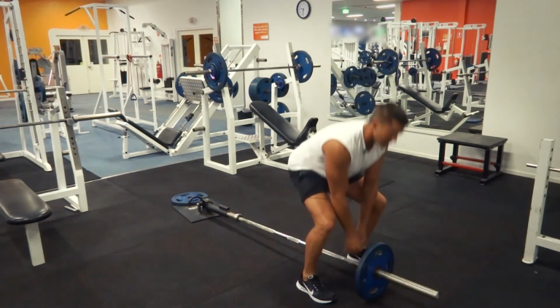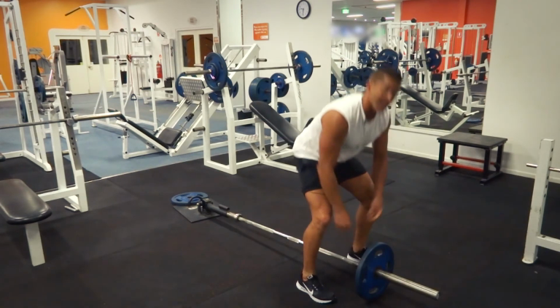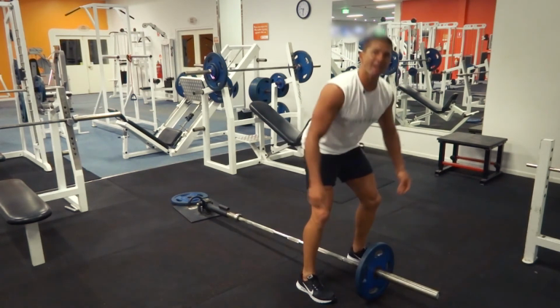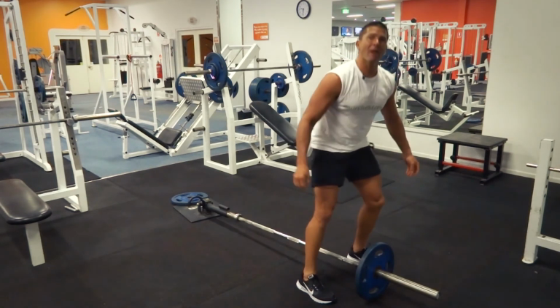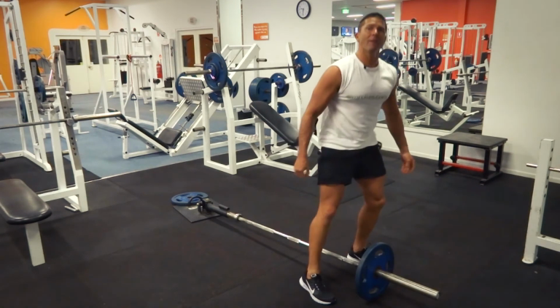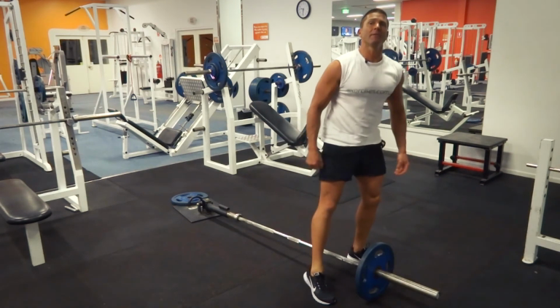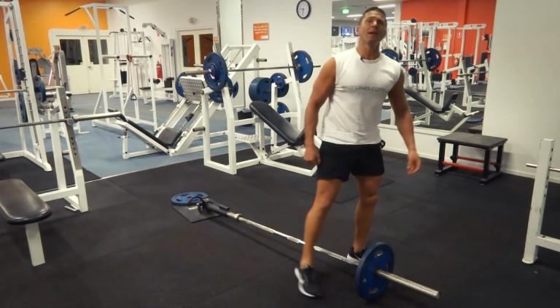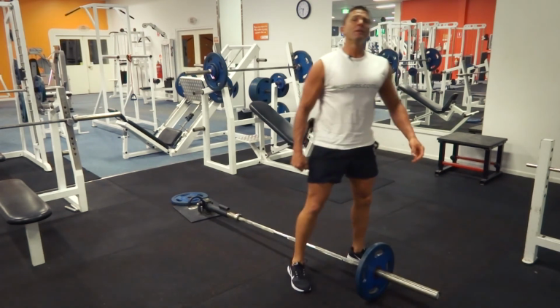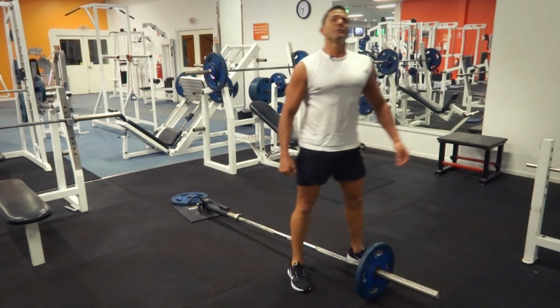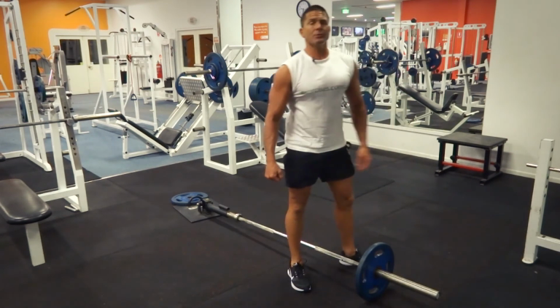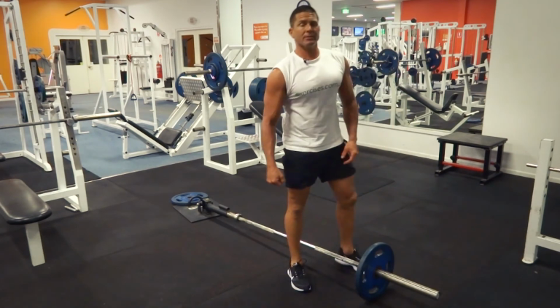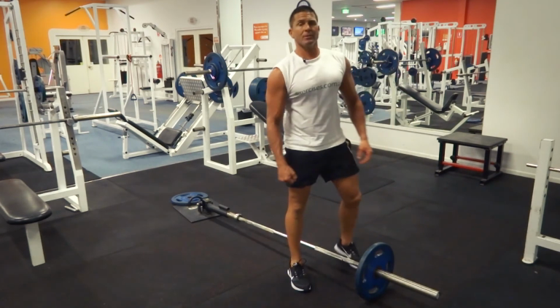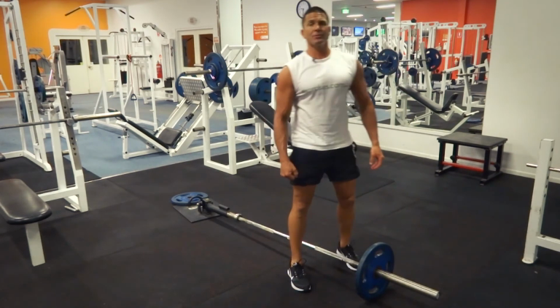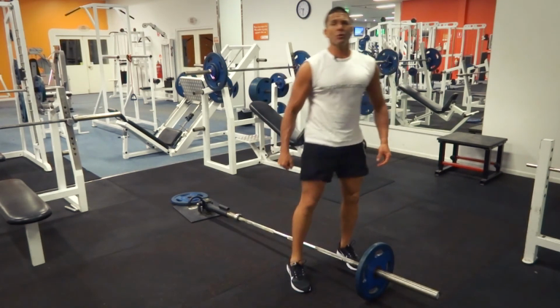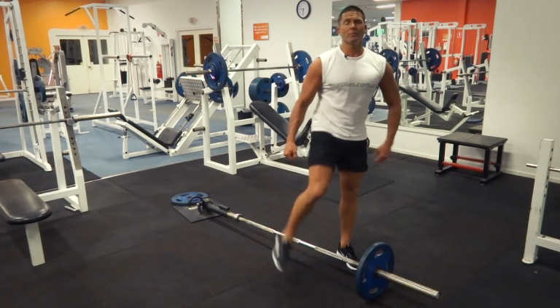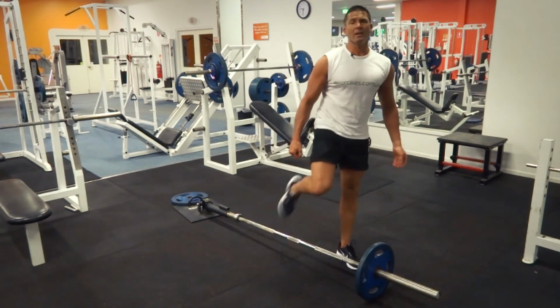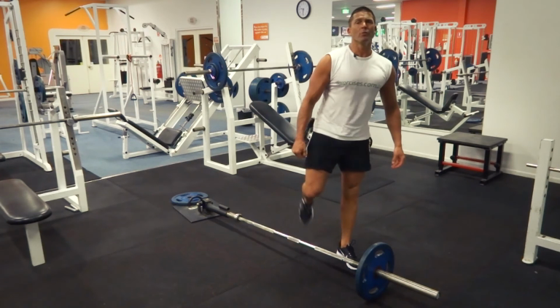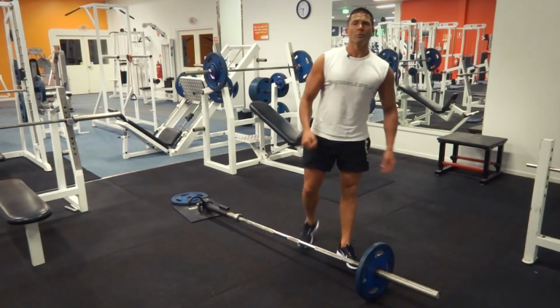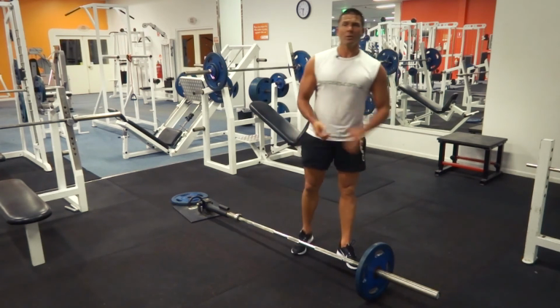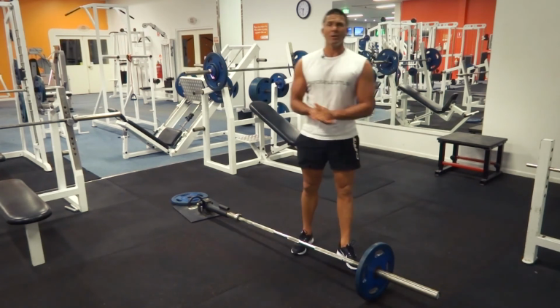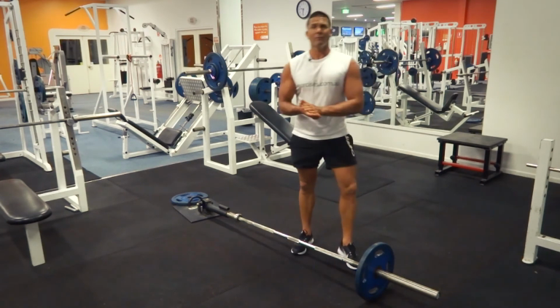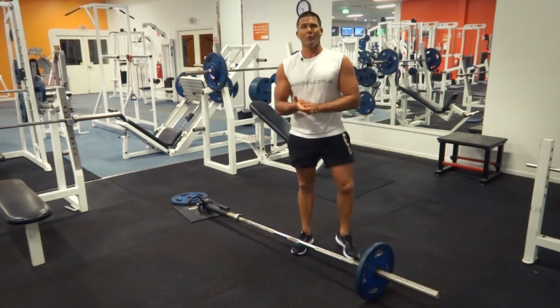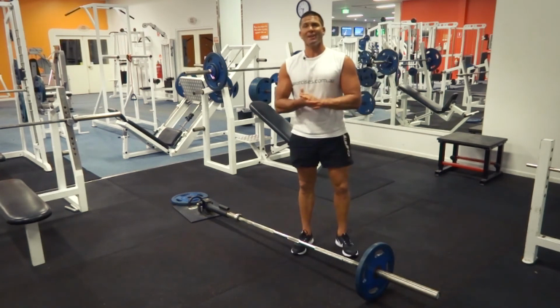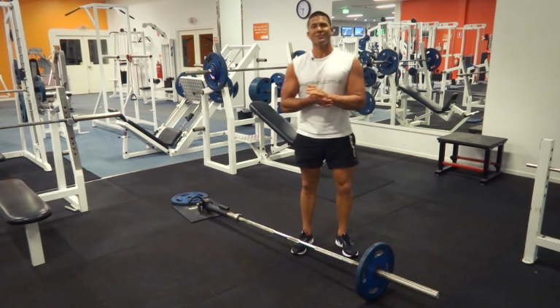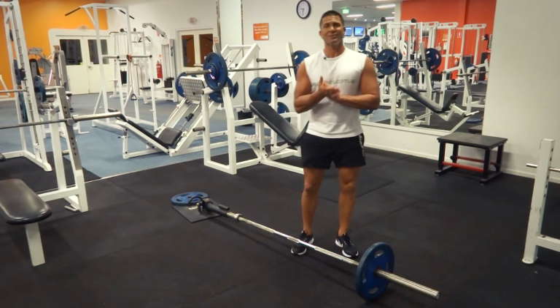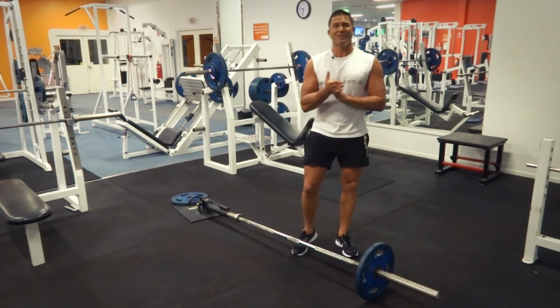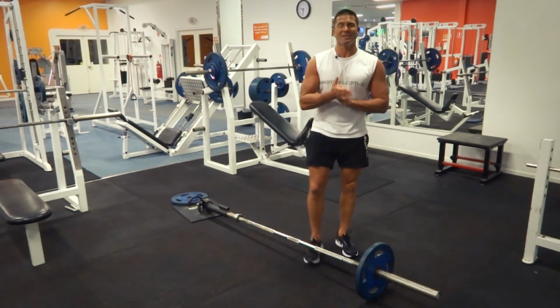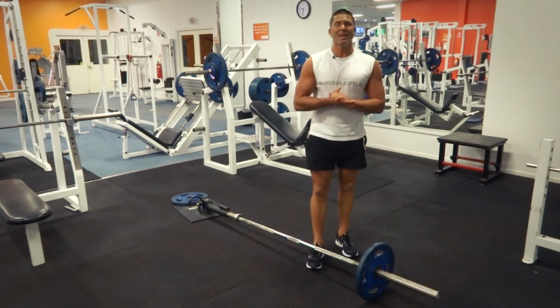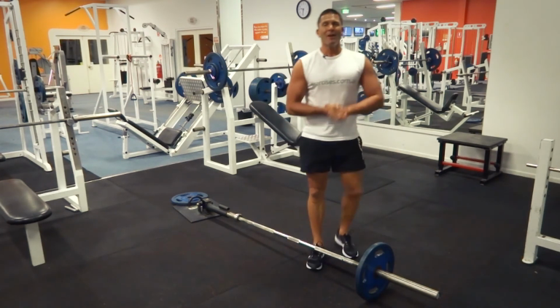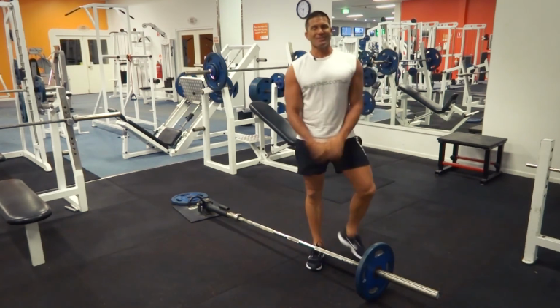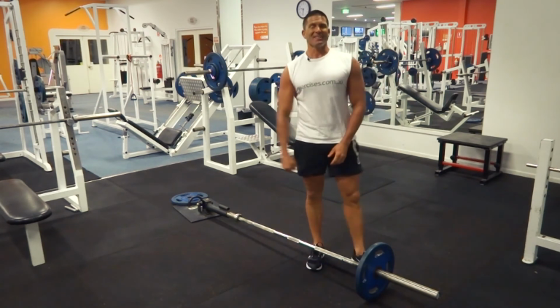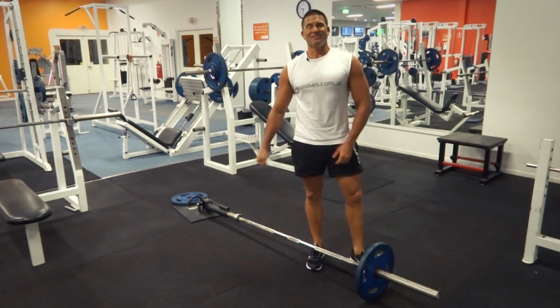That's our T-bar row for today. Search for exercises.com.au for more great exercises and videos, and I'll see you next time.